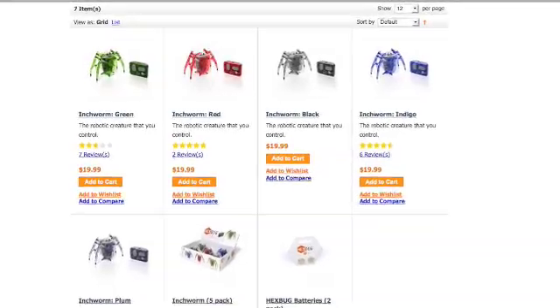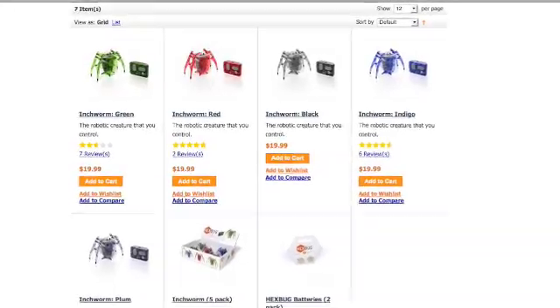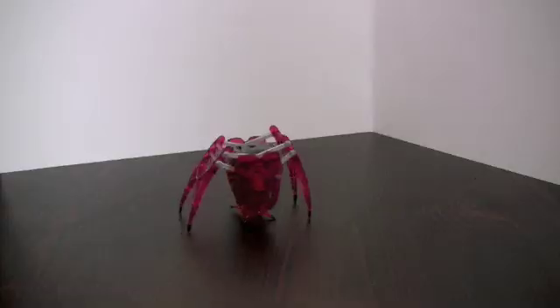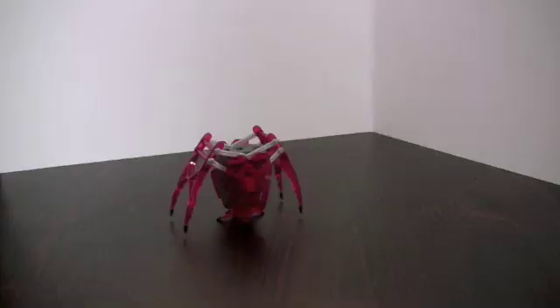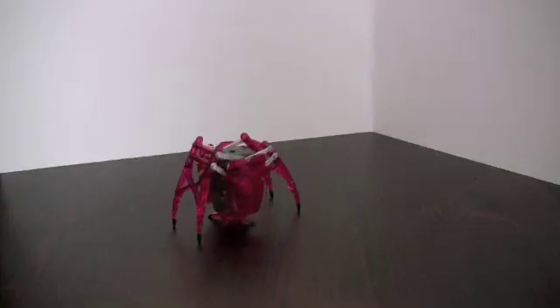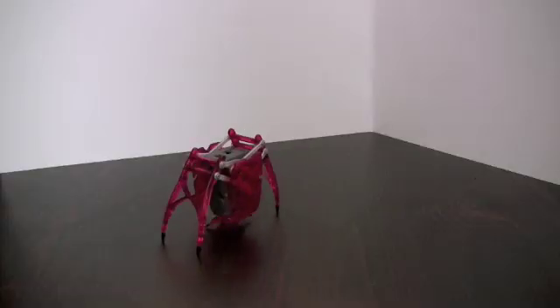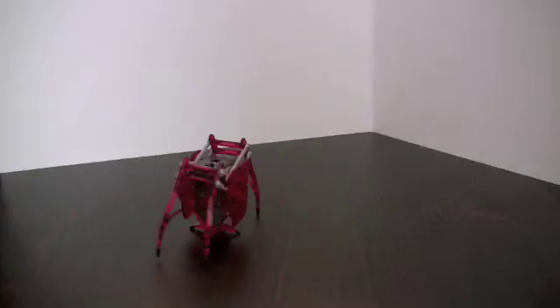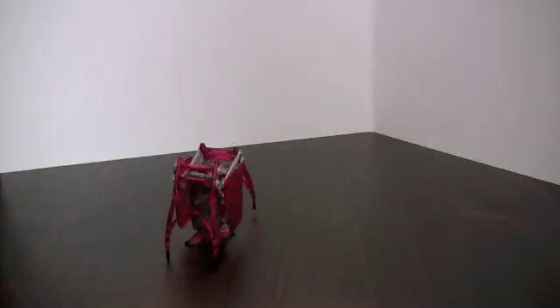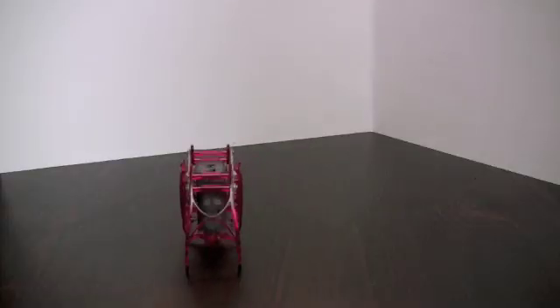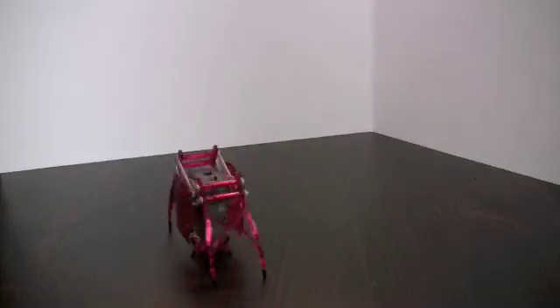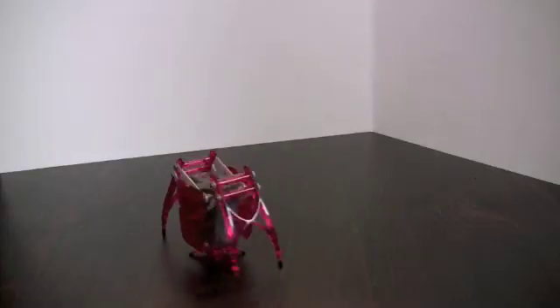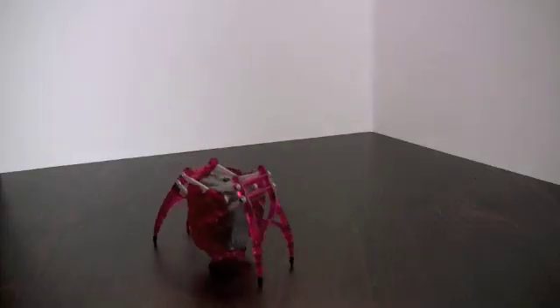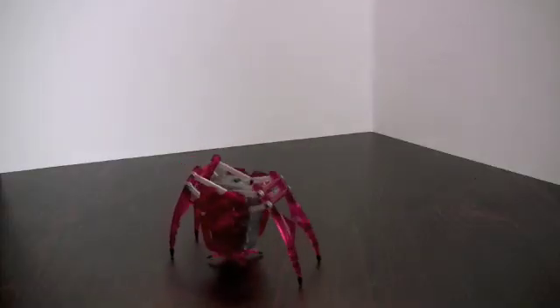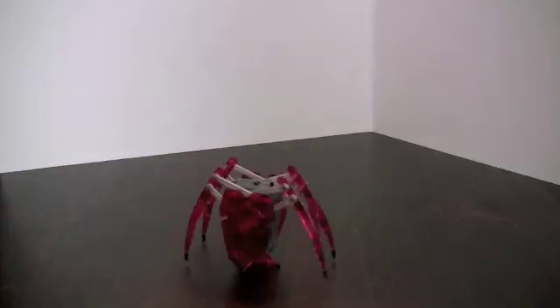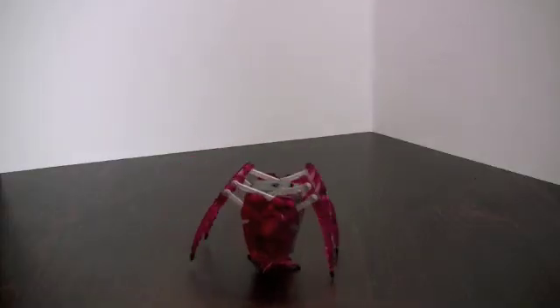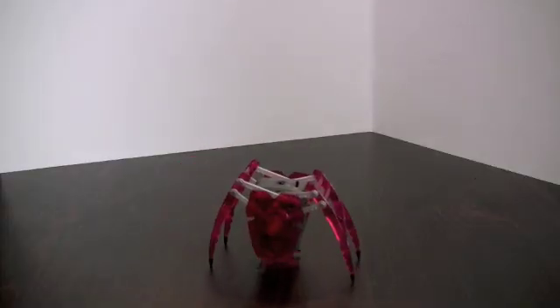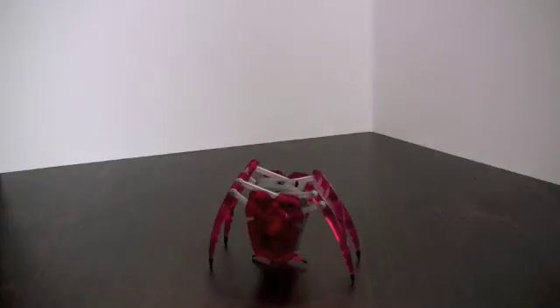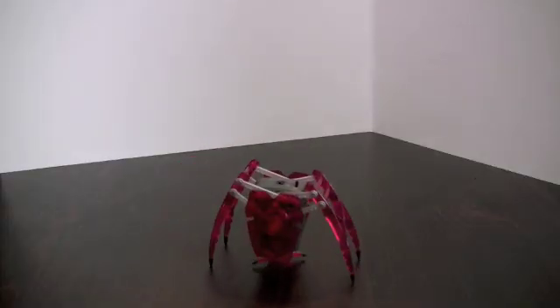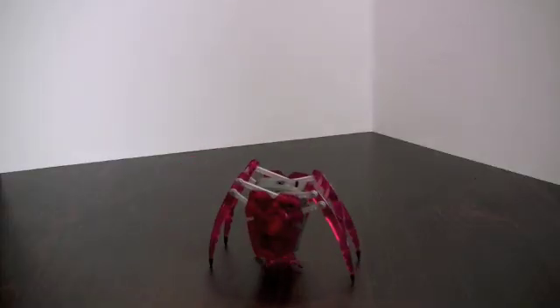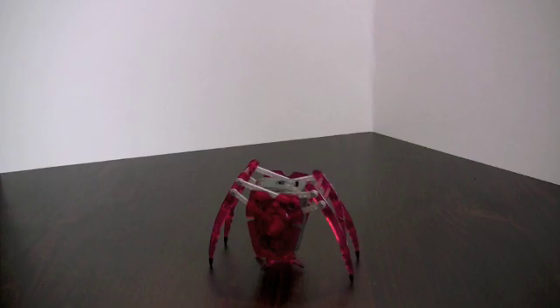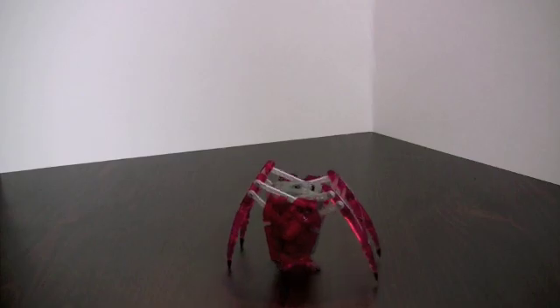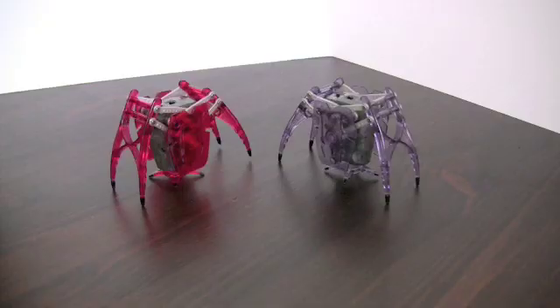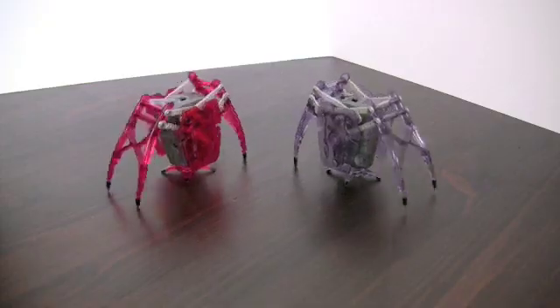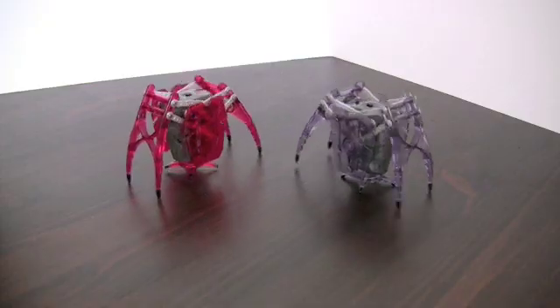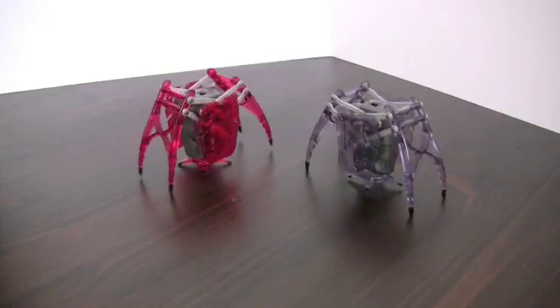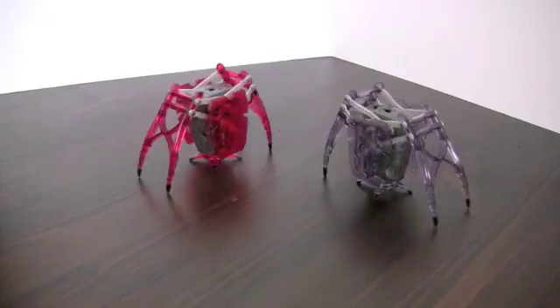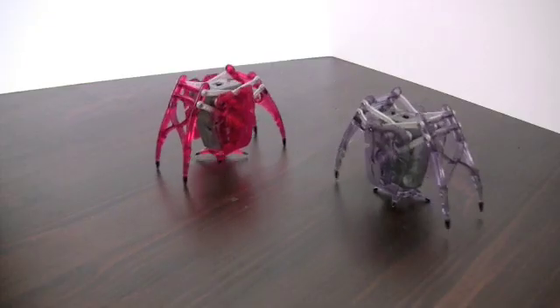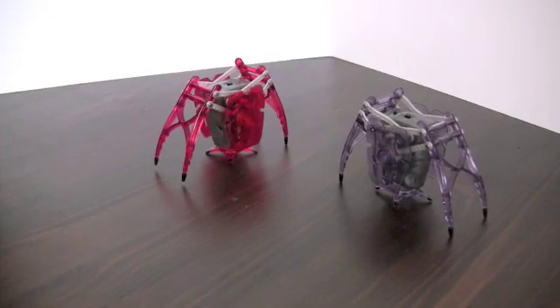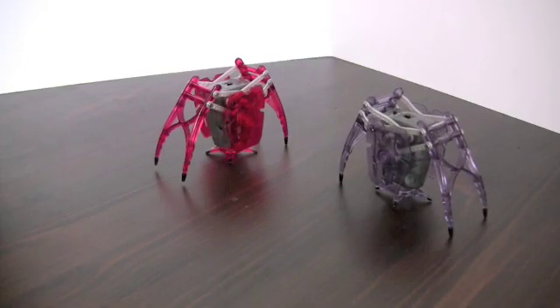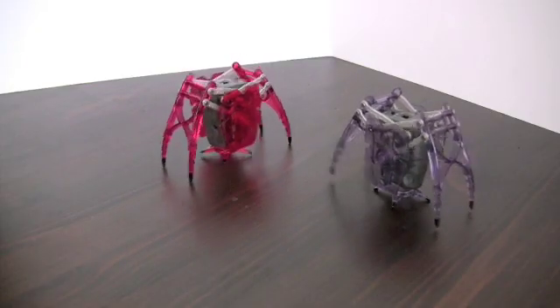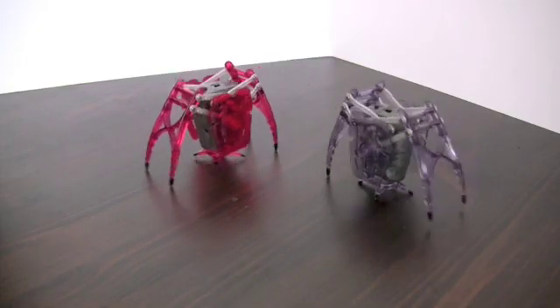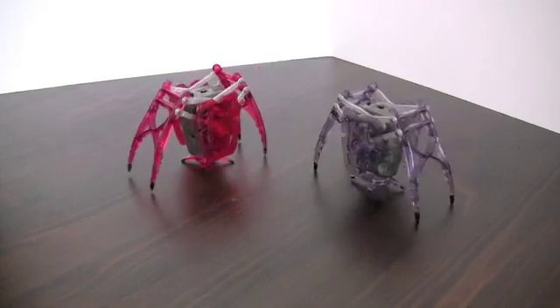You really need a good flat surface to control the inchworms. Carpet won't work very well. This is mostly because of the tripod.